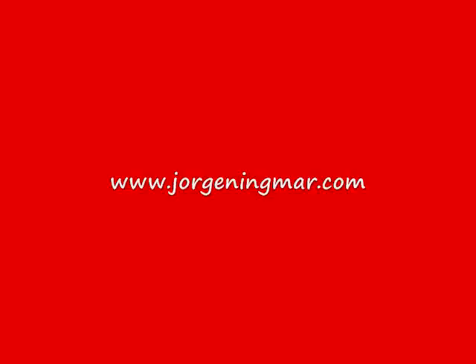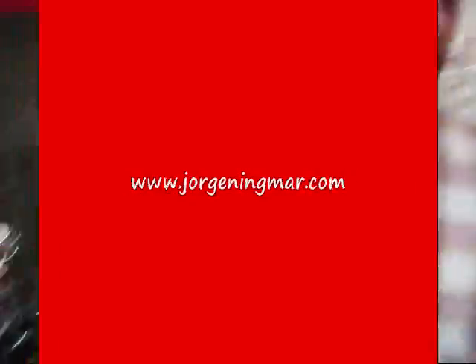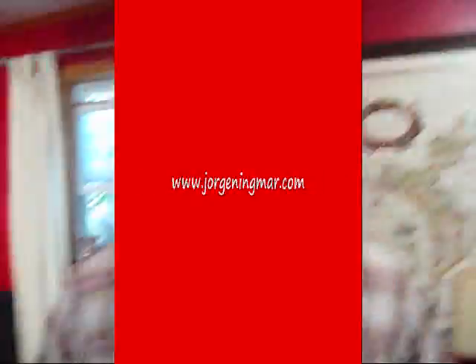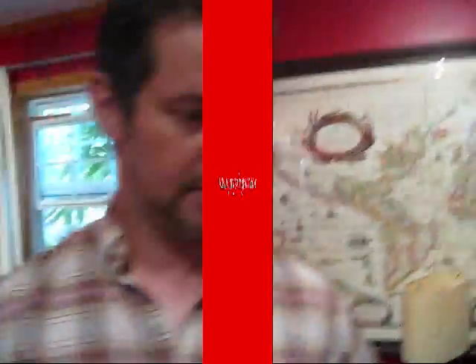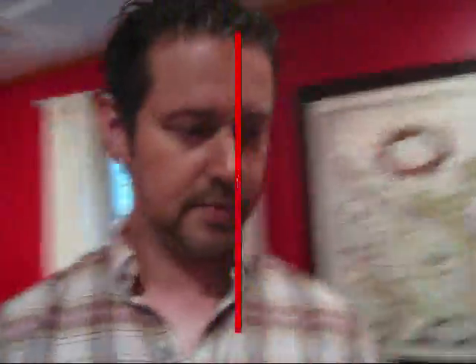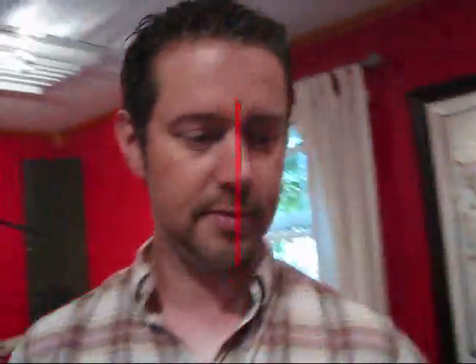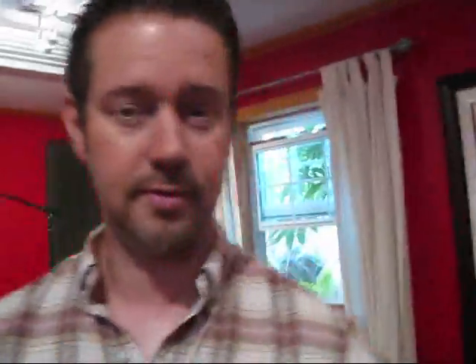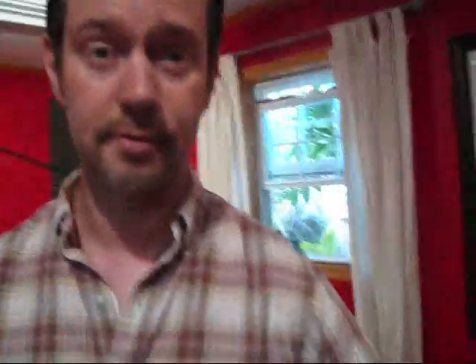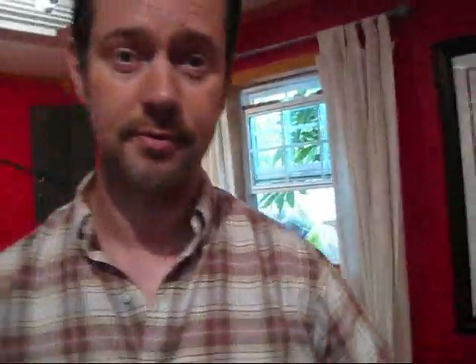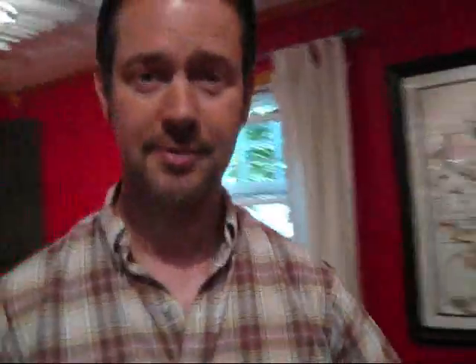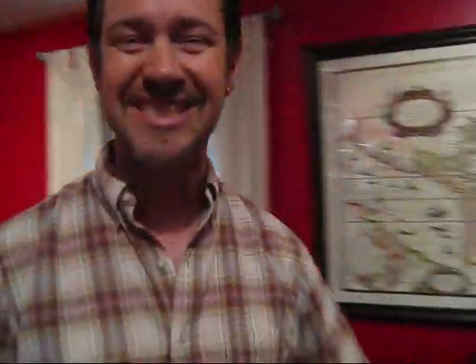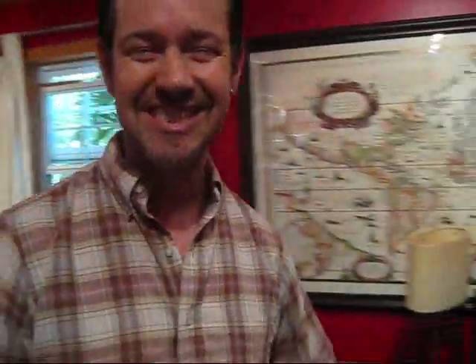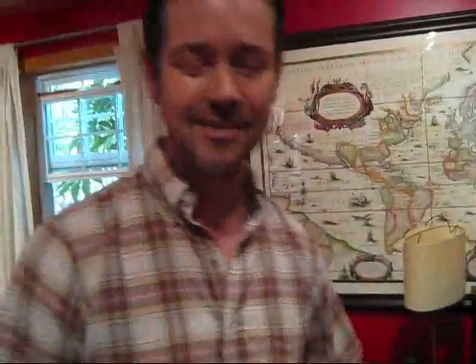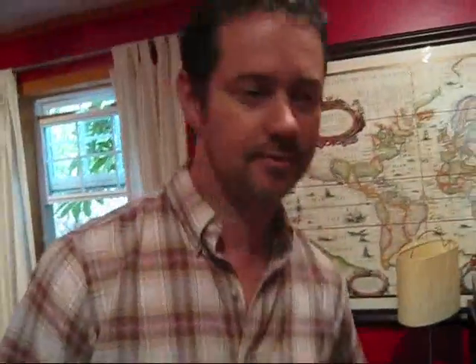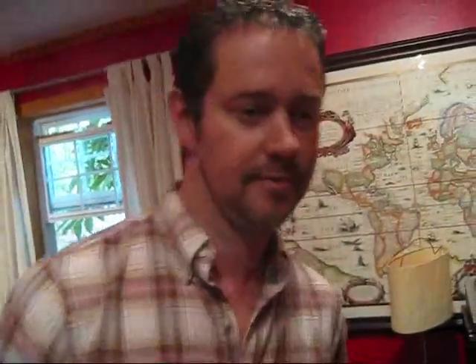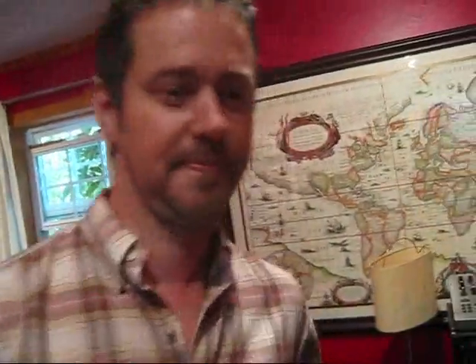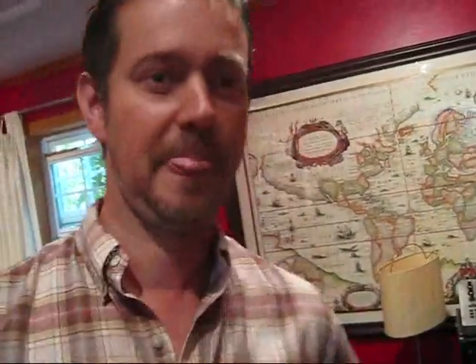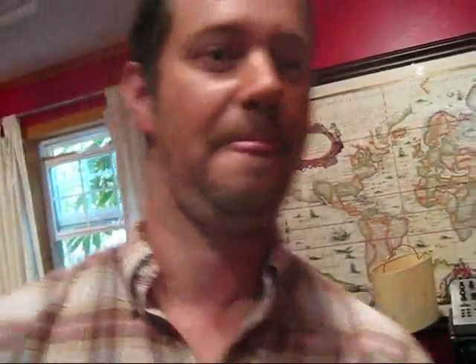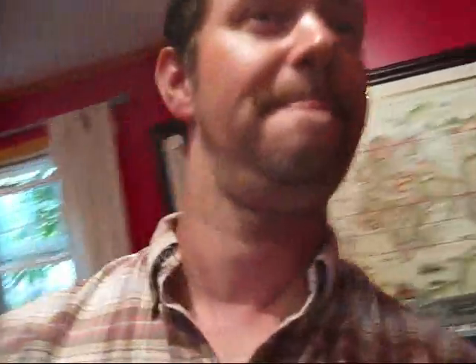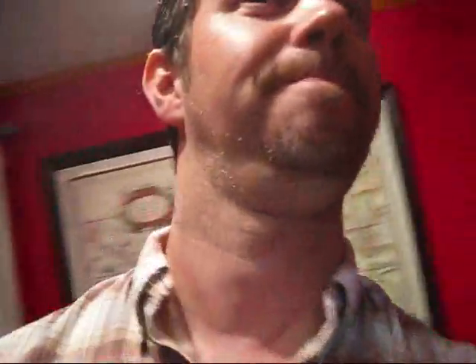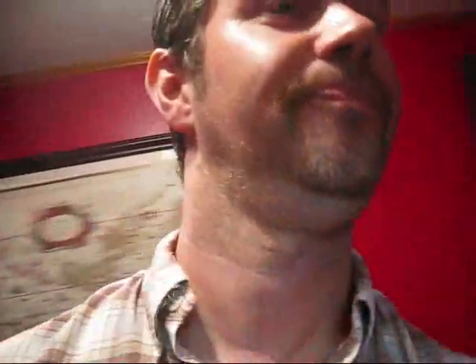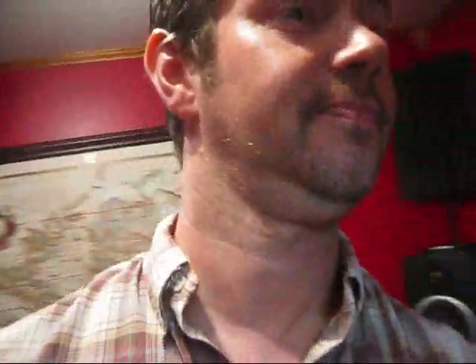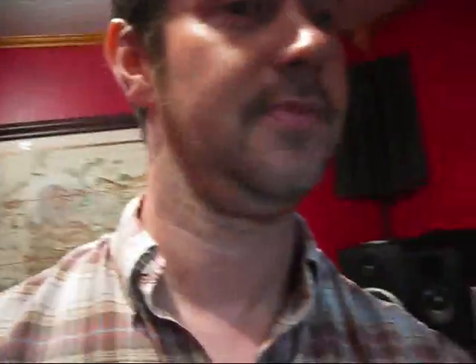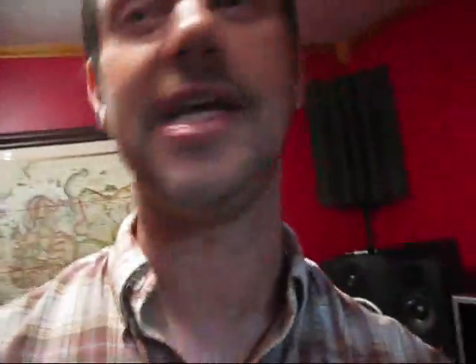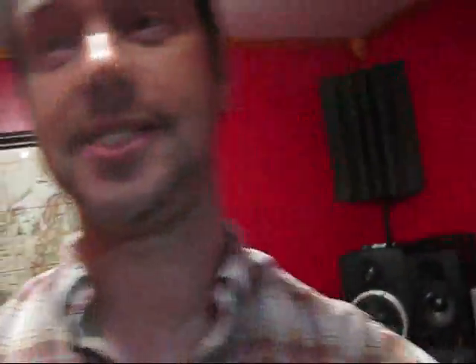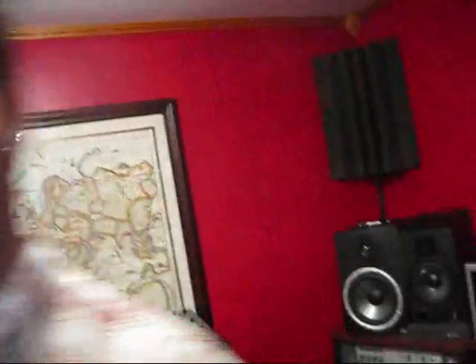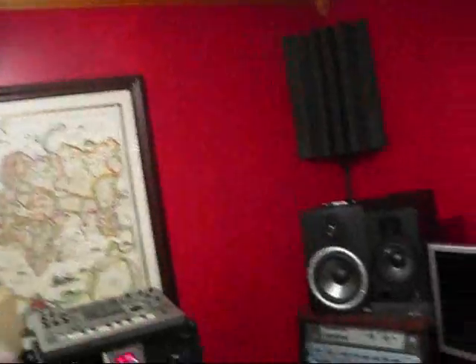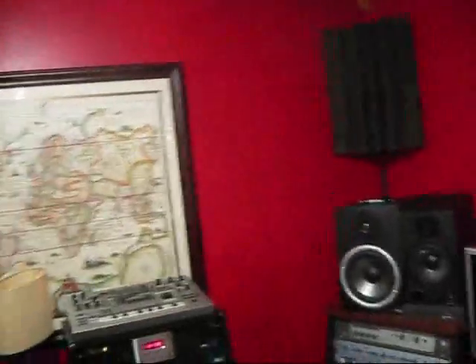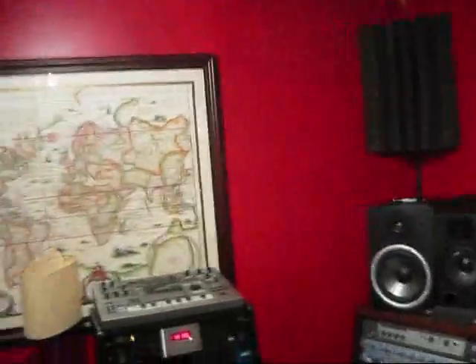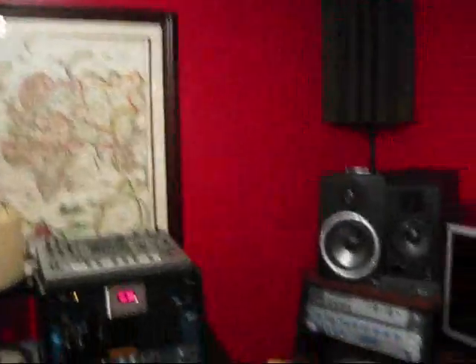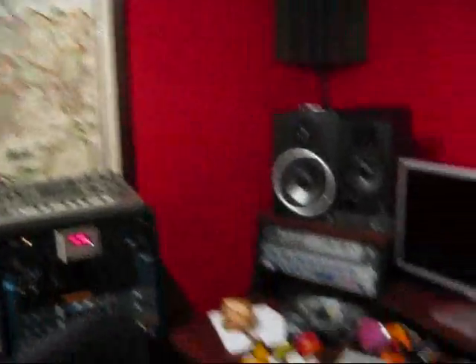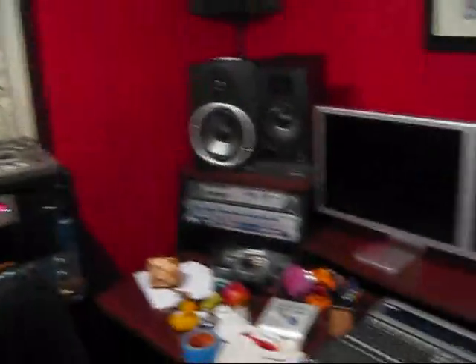I promise I won't put it on YouTube. This is Jorgen, and this is his cool studio.